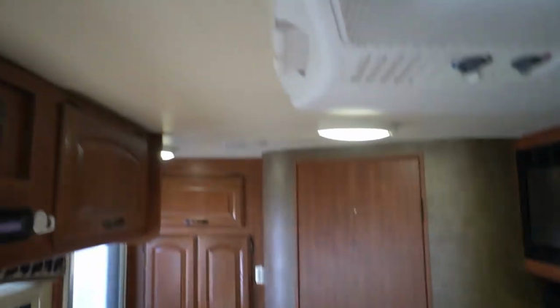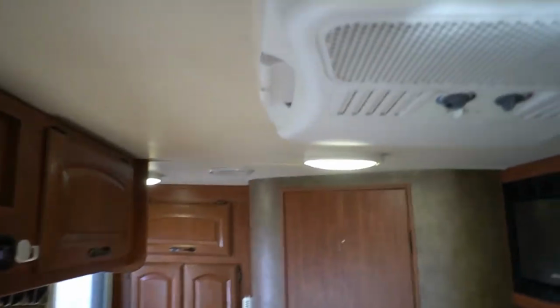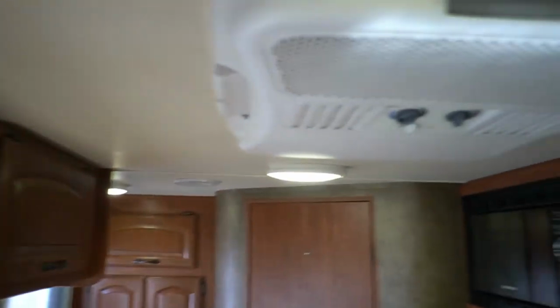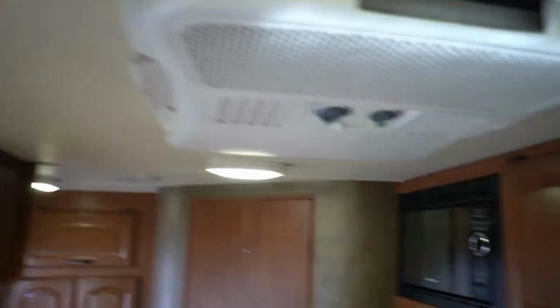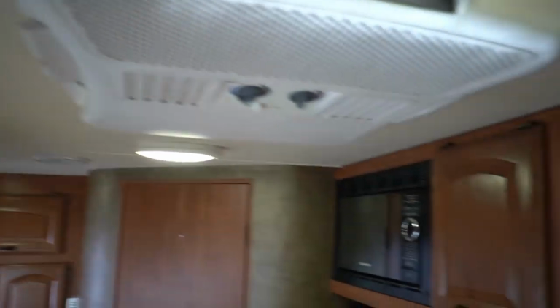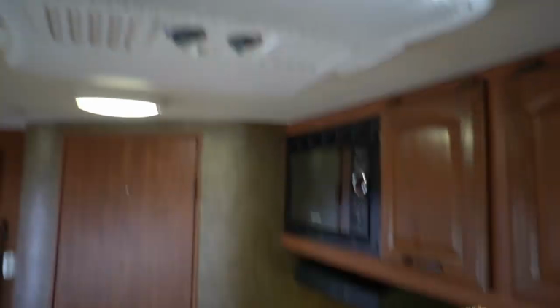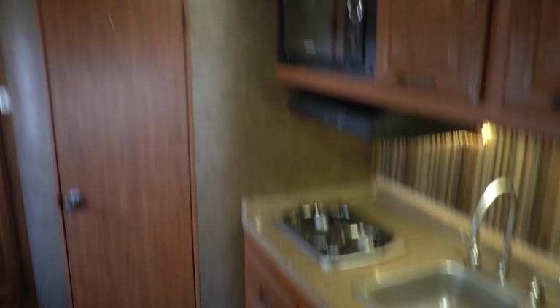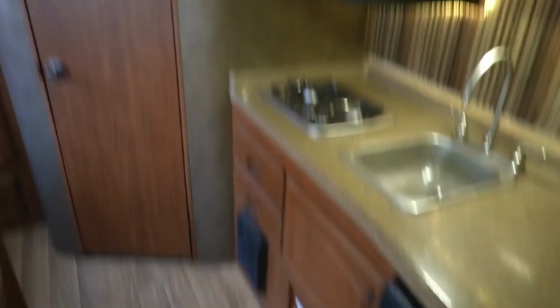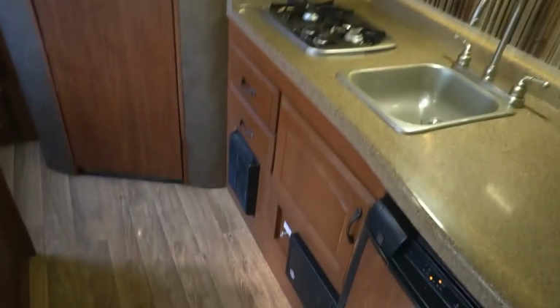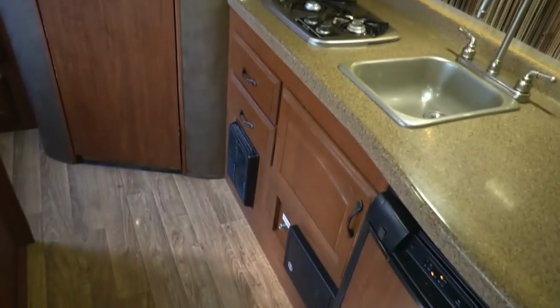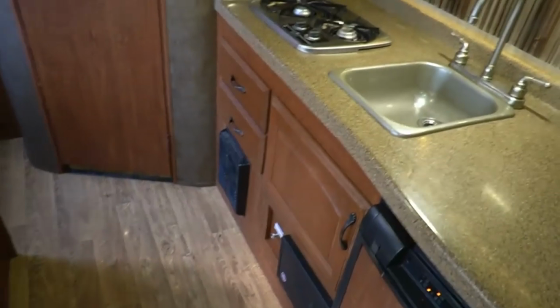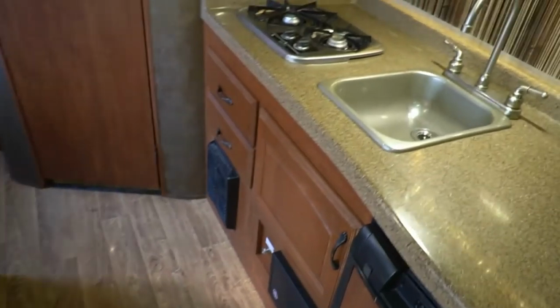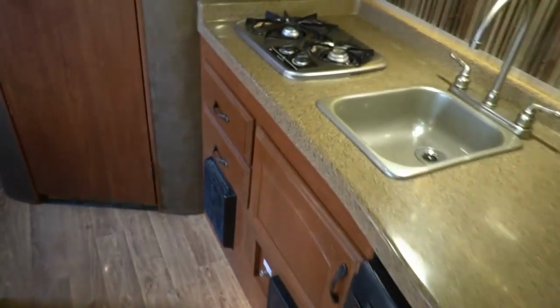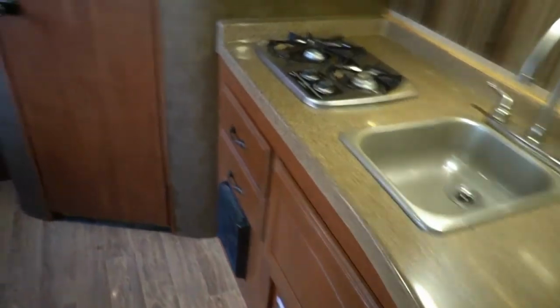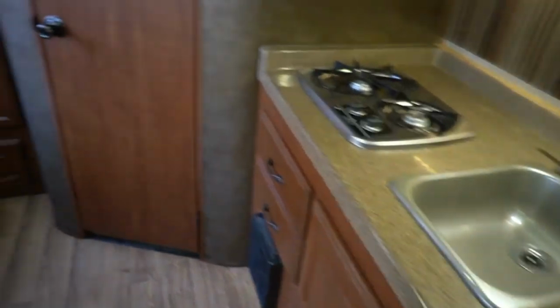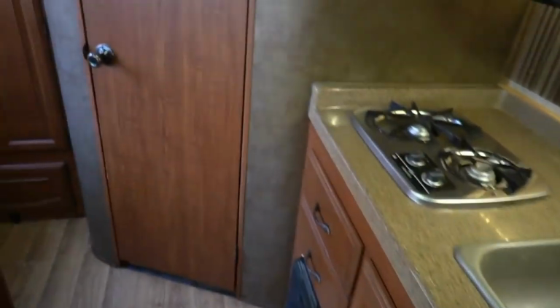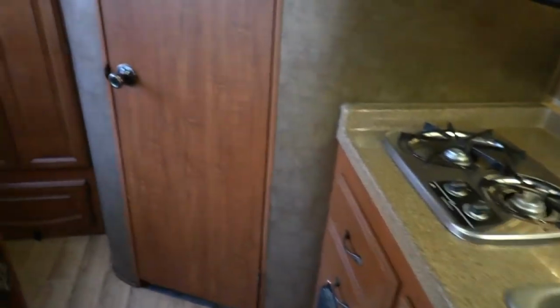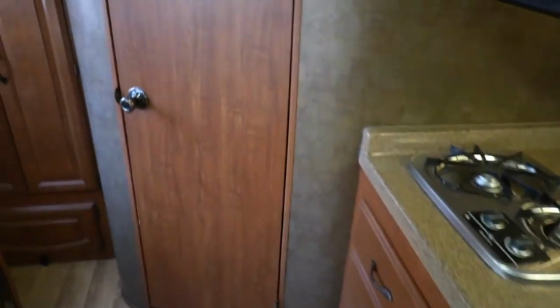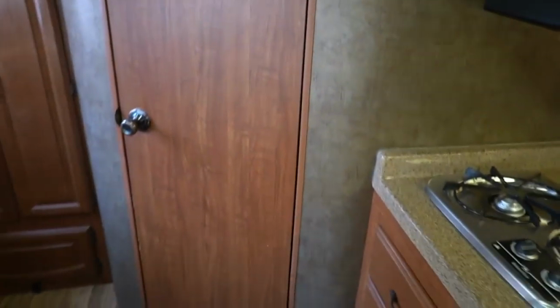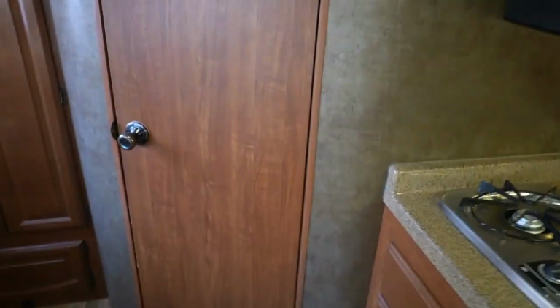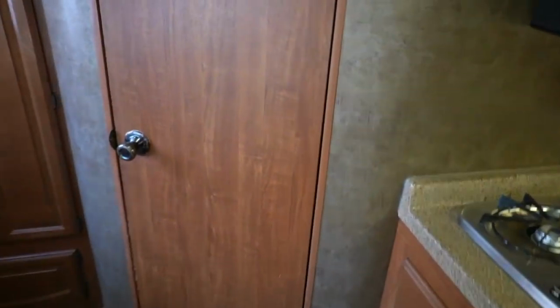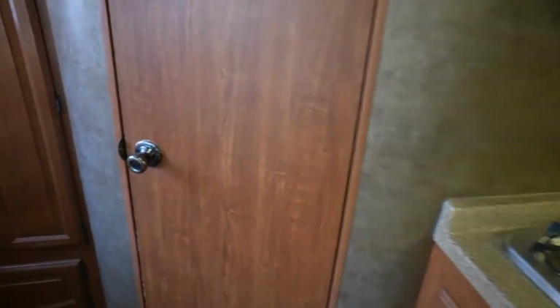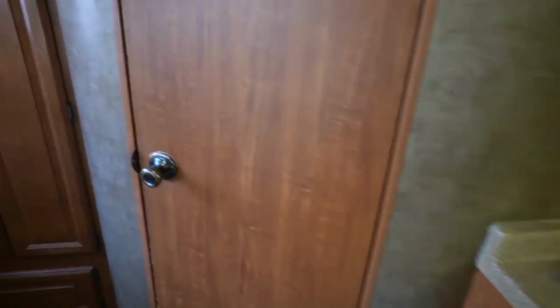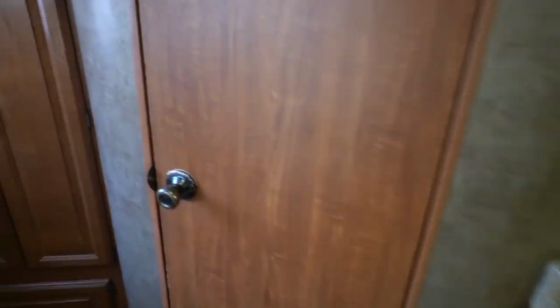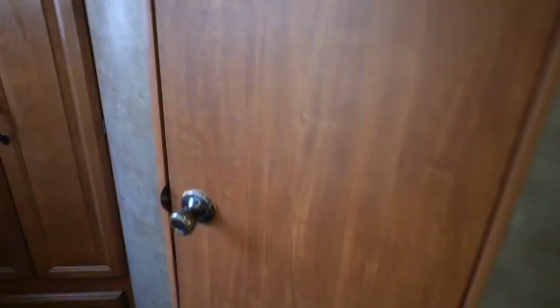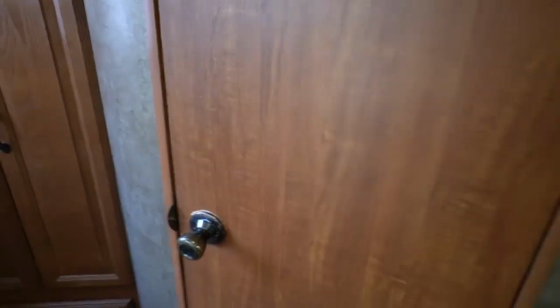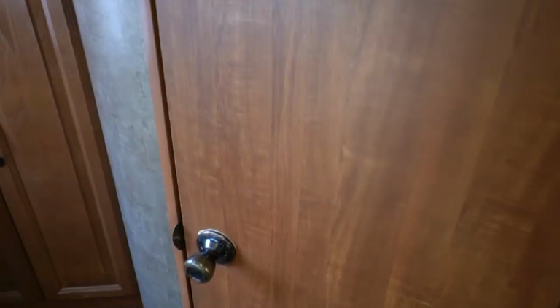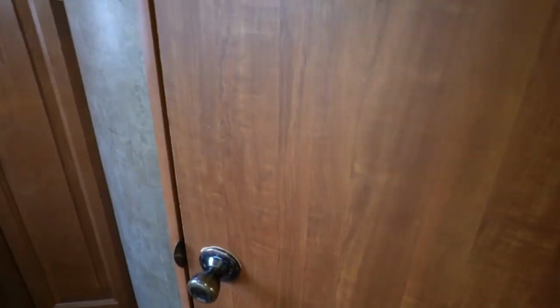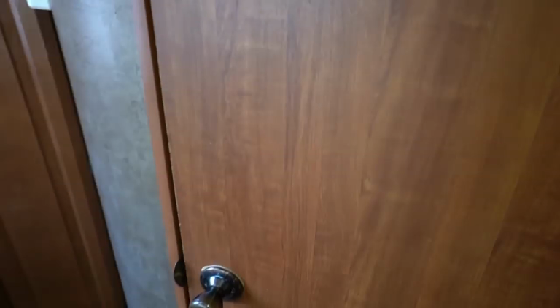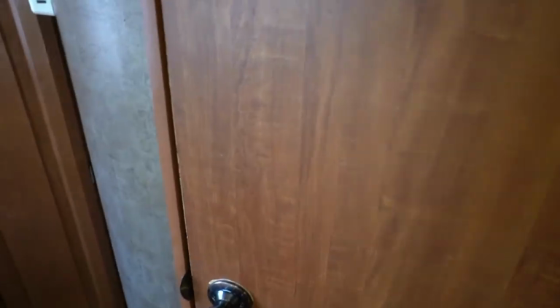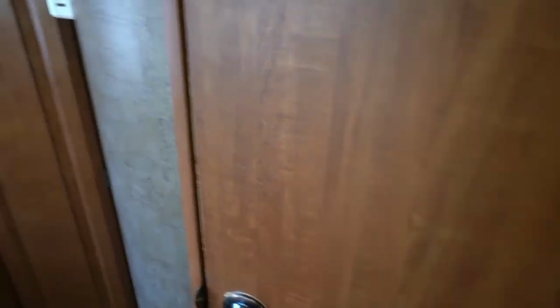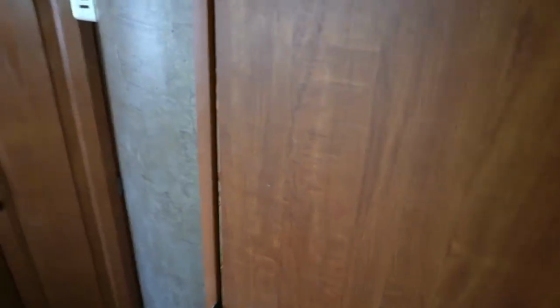I like the decorative backsplash — and that's not just plastic; it actually has lights in it. I can imagine how well that looks at night. The ceiling looks good, the floor looks good, and there's a rear bathroom.